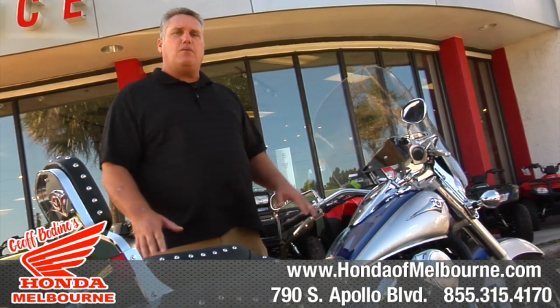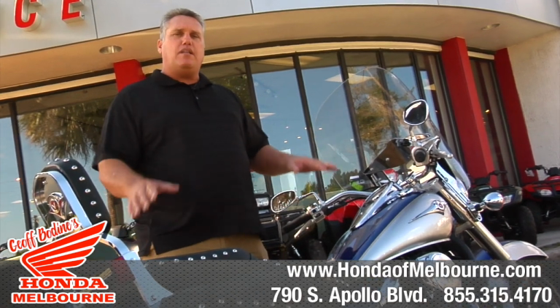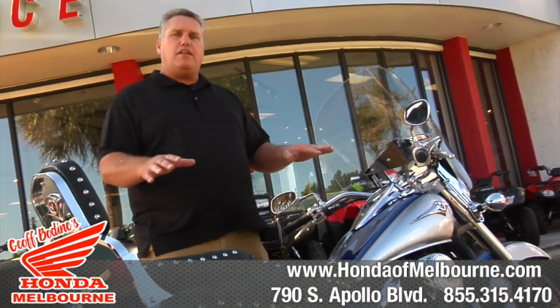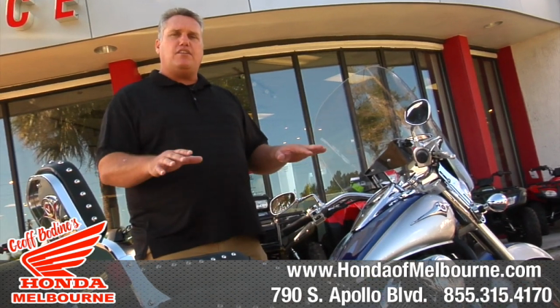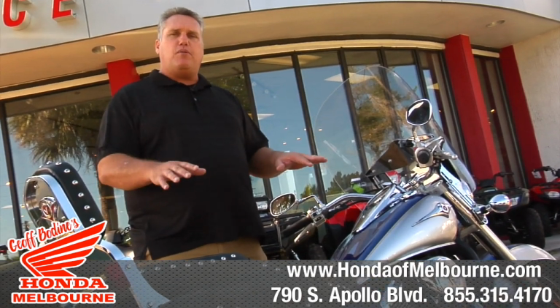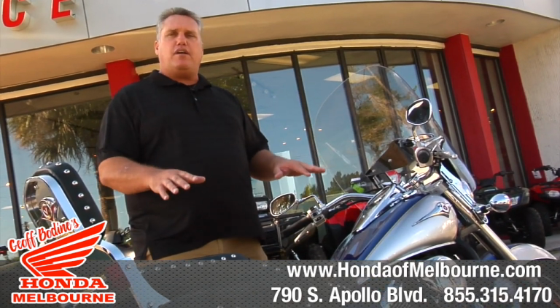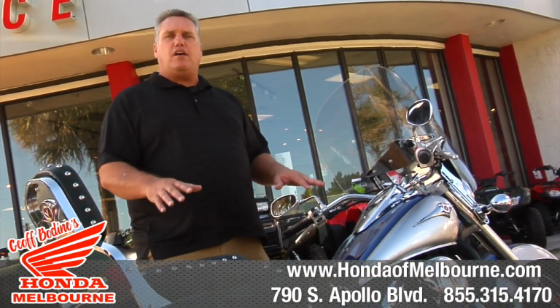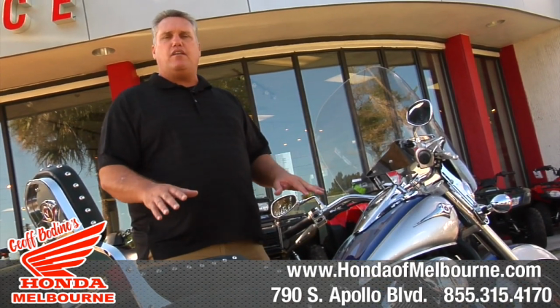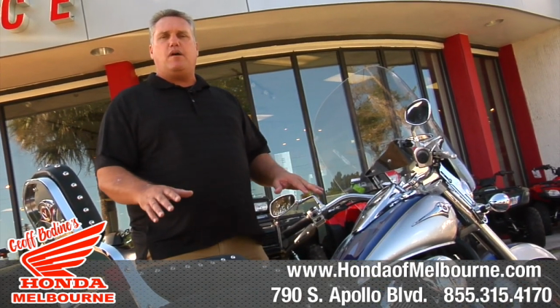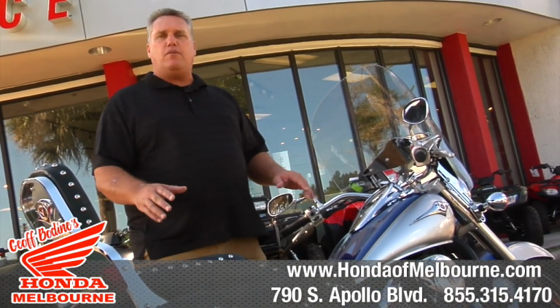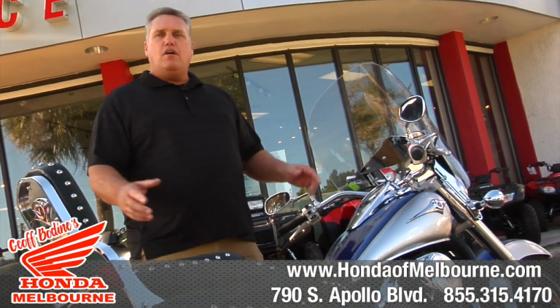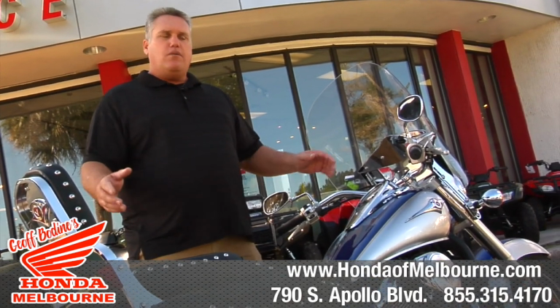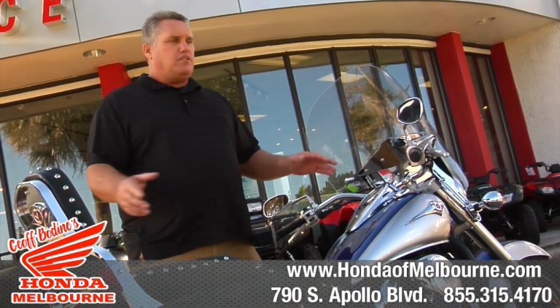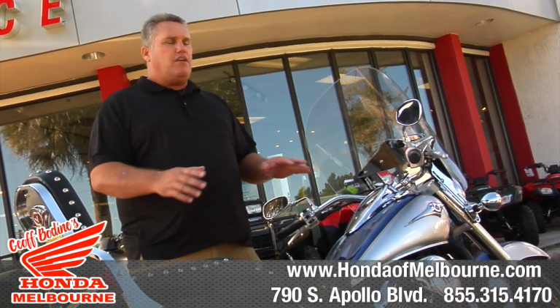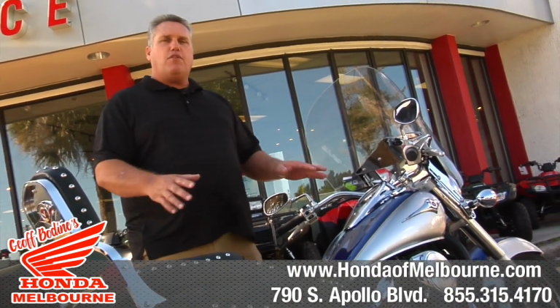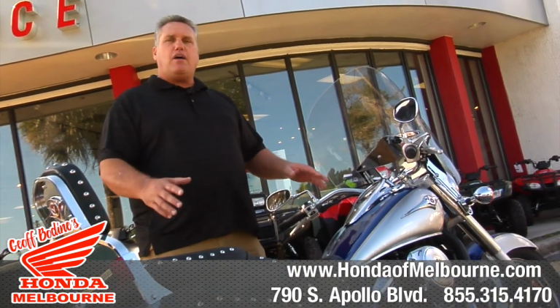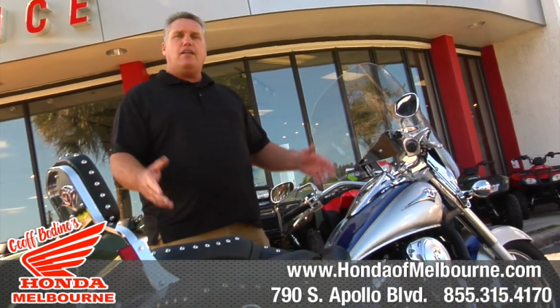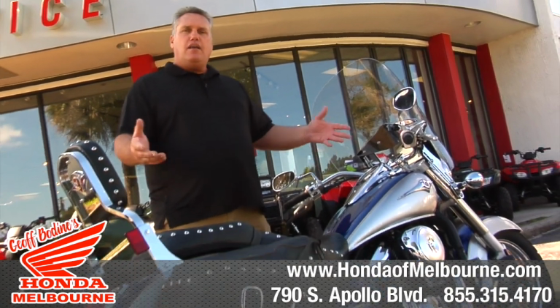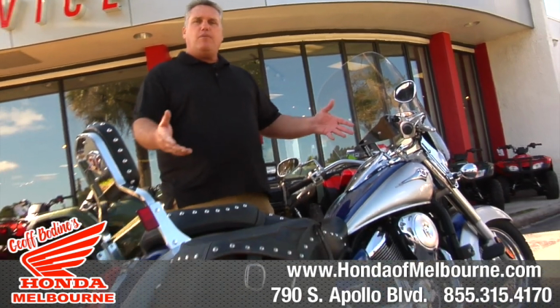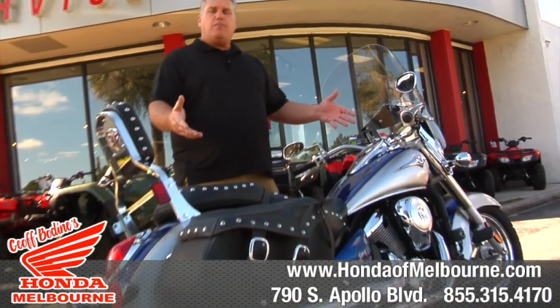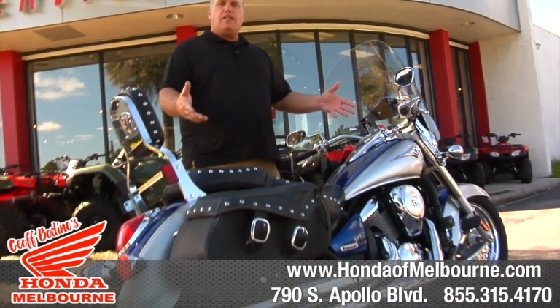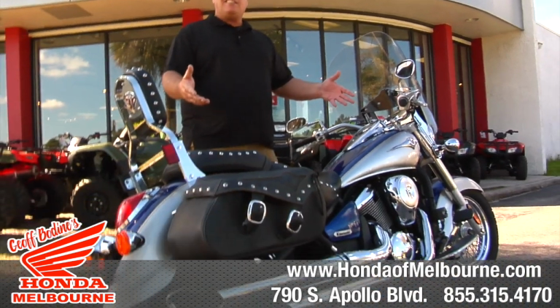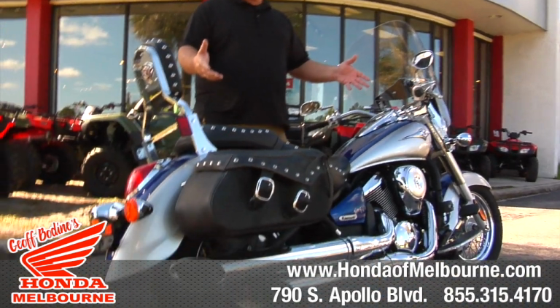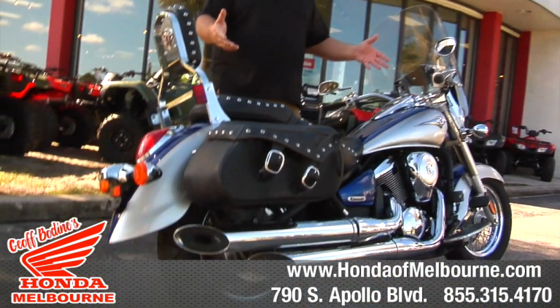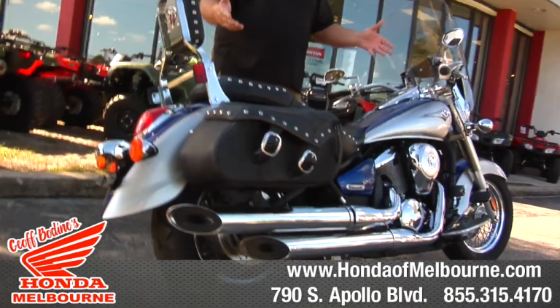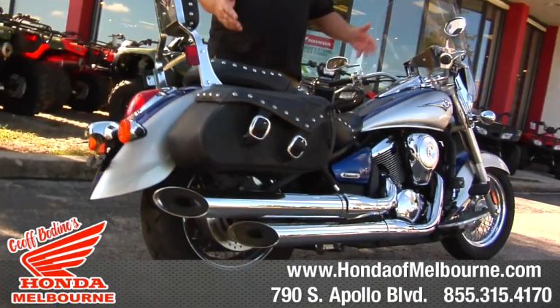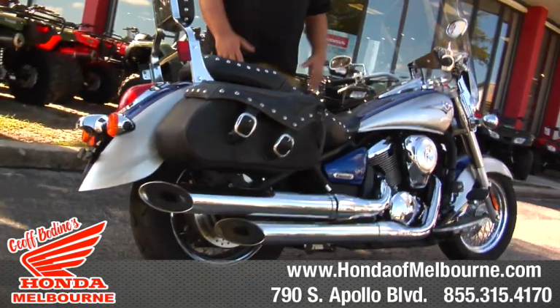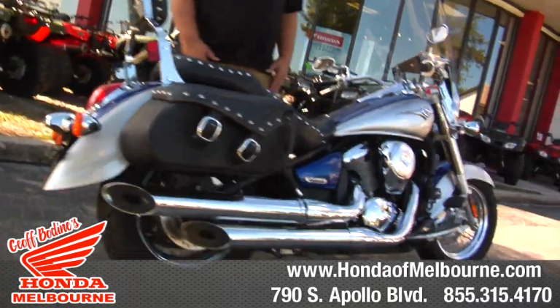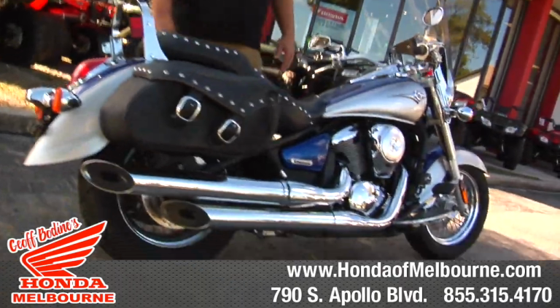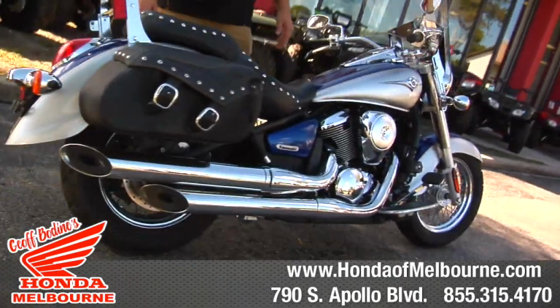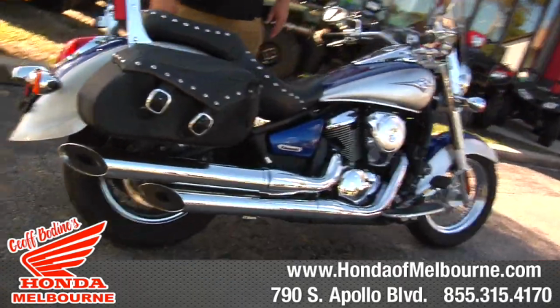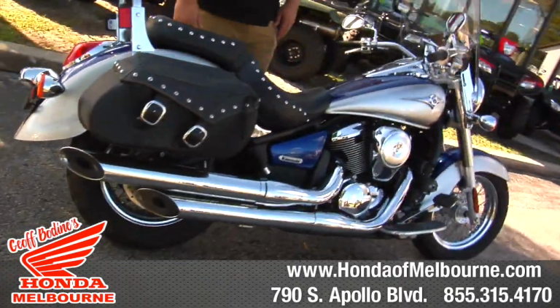So come on down to Jeff Bodine's Honda in Melbourne, where you can take it for a ride and pick up a nice, clean, used bike. Thank you.